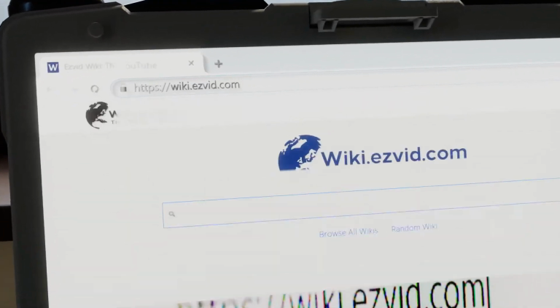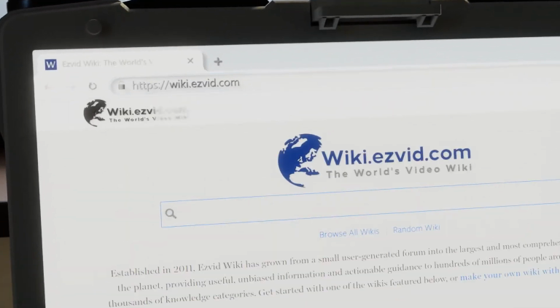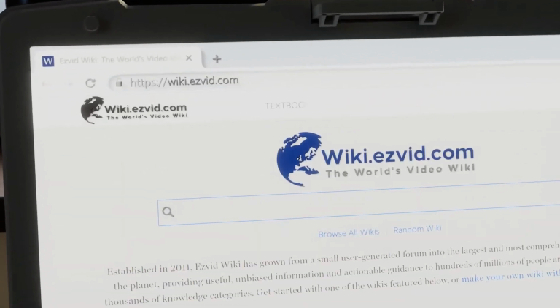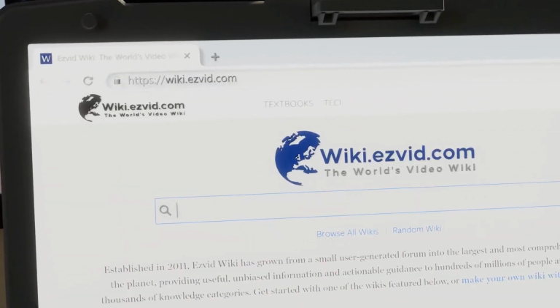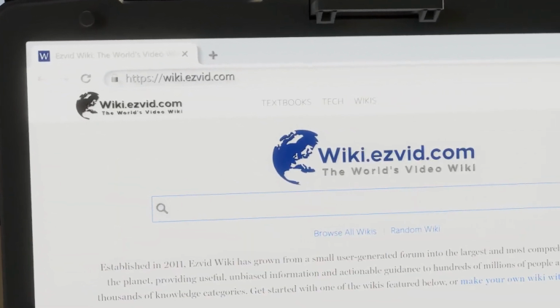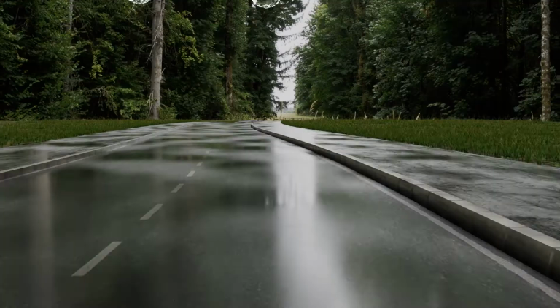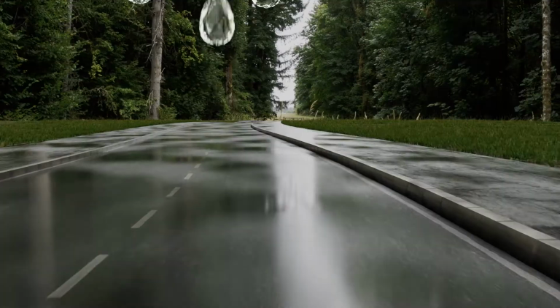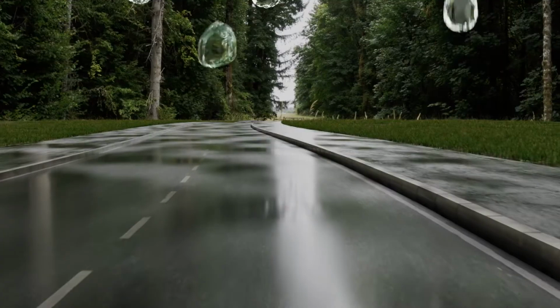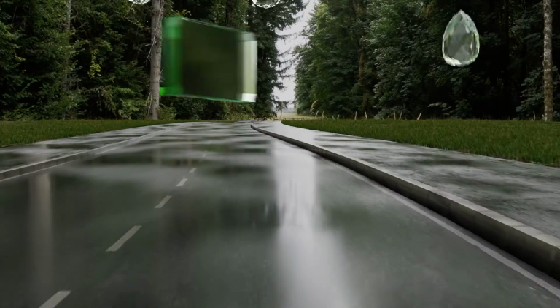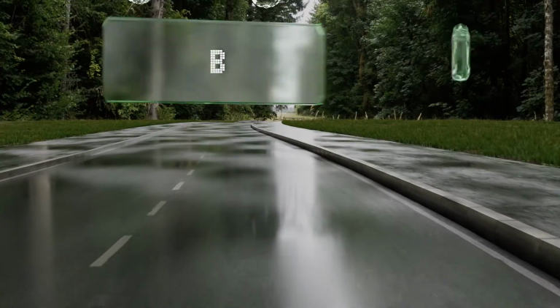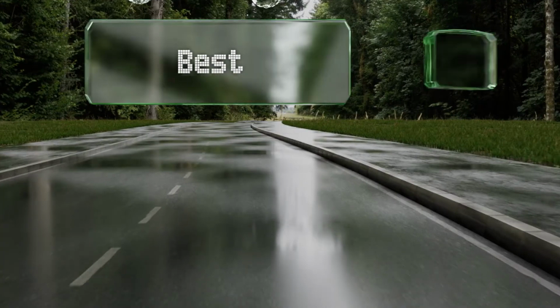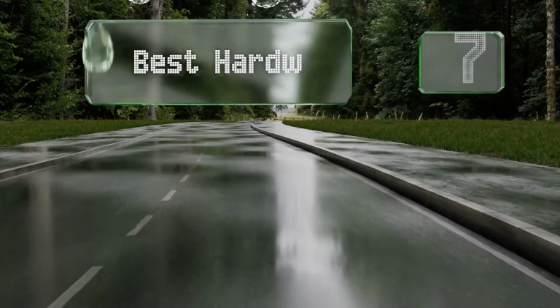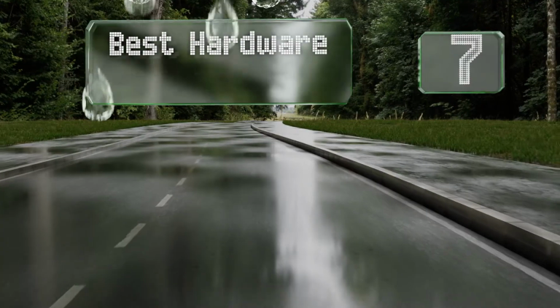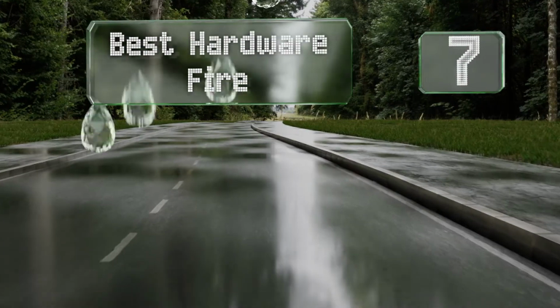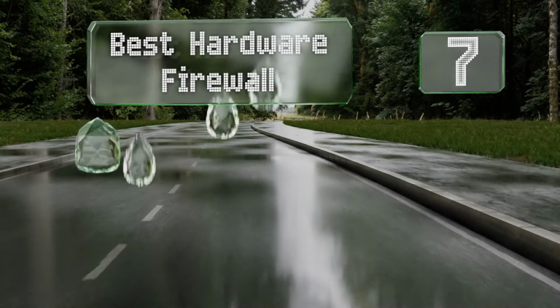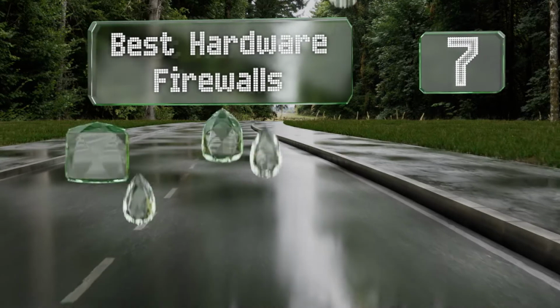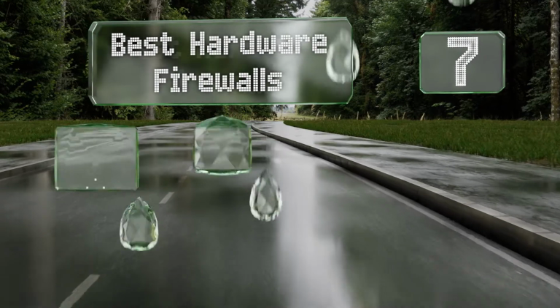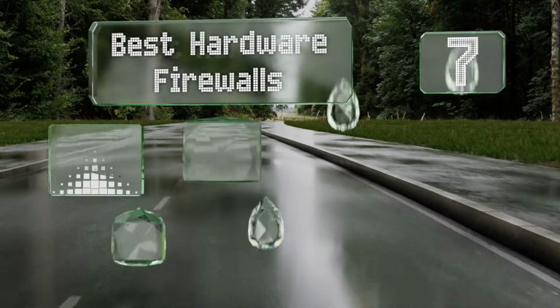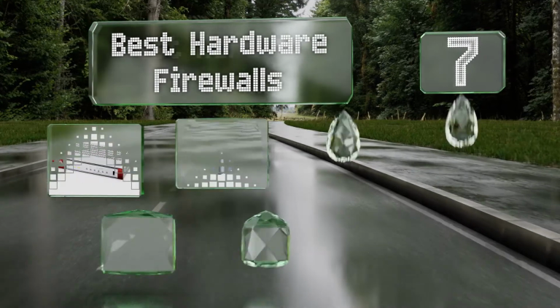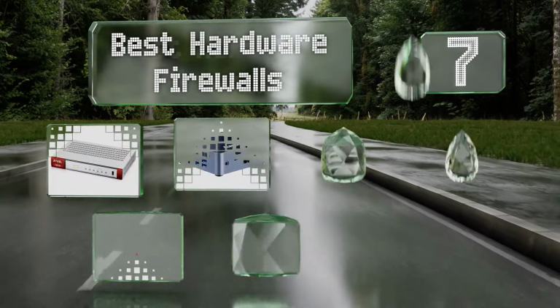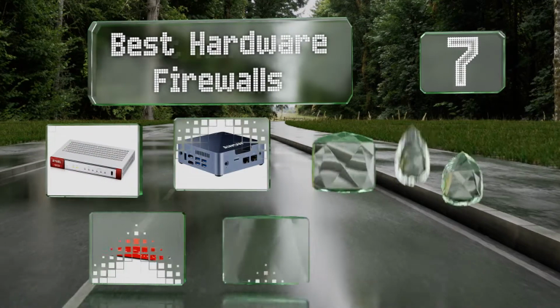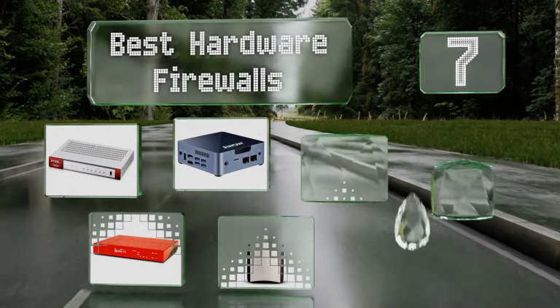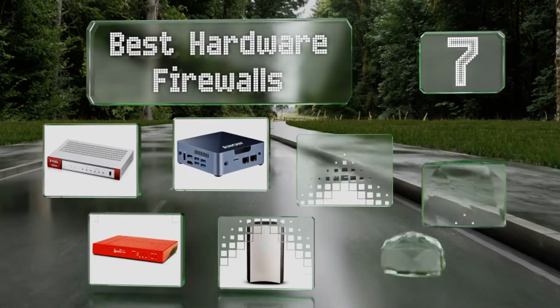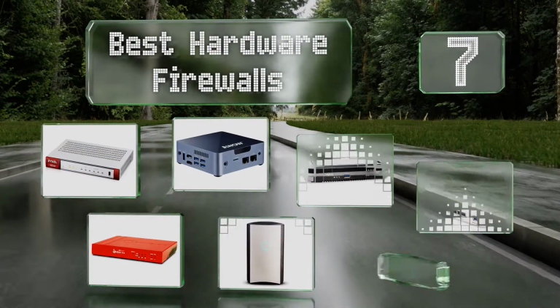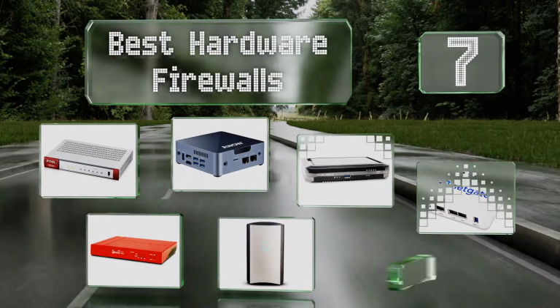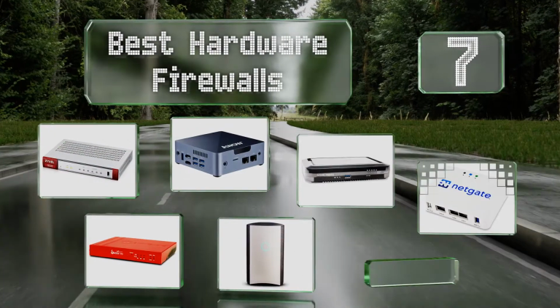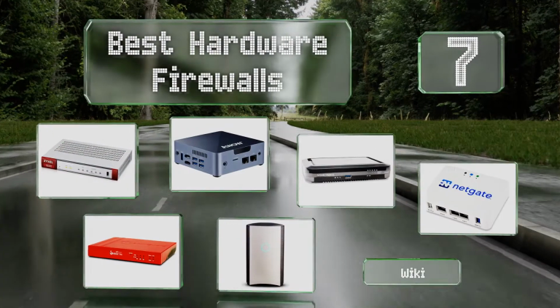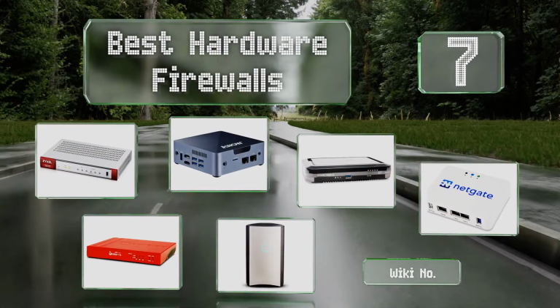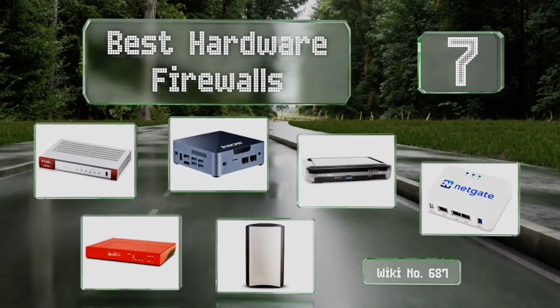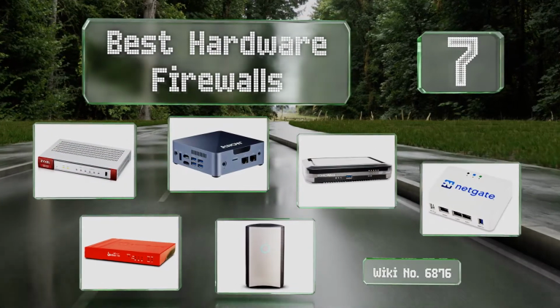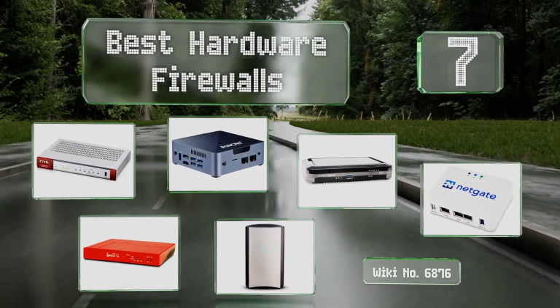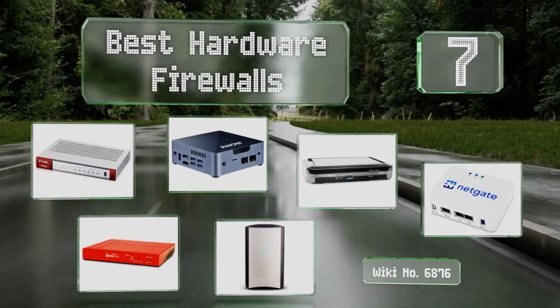EasyVid presents the 7 best hardware firewalls. Let's get started with the list.